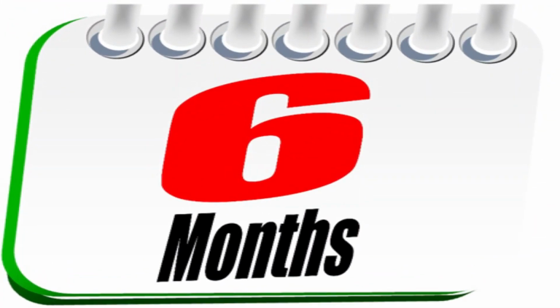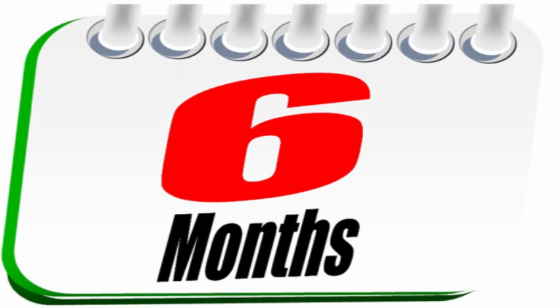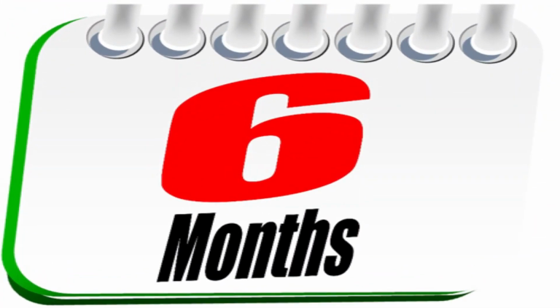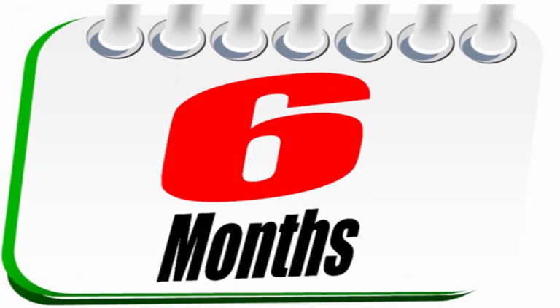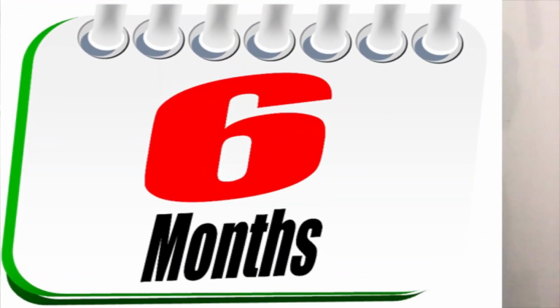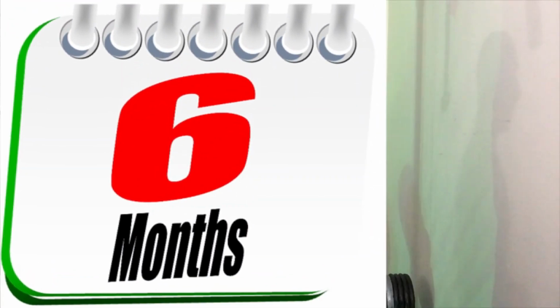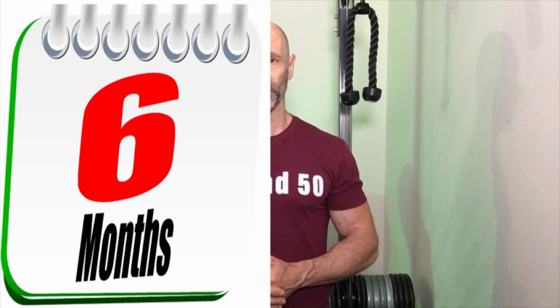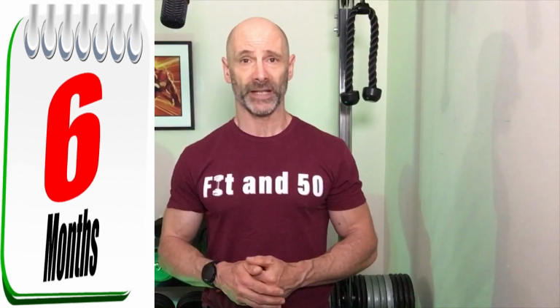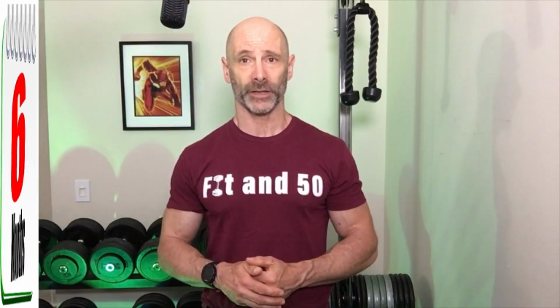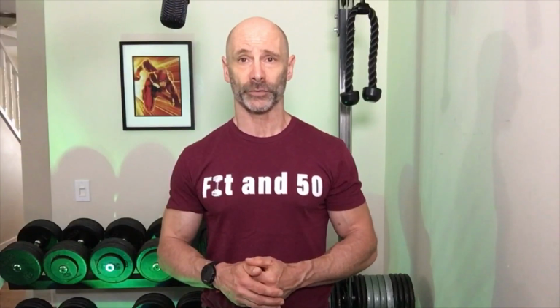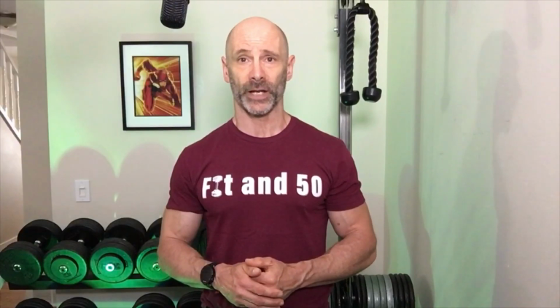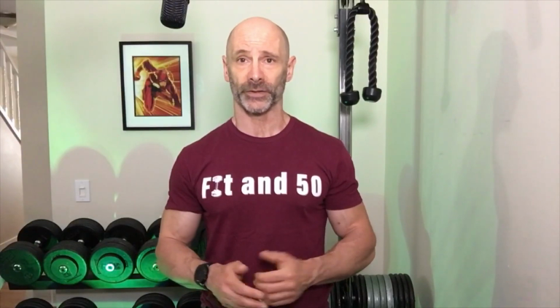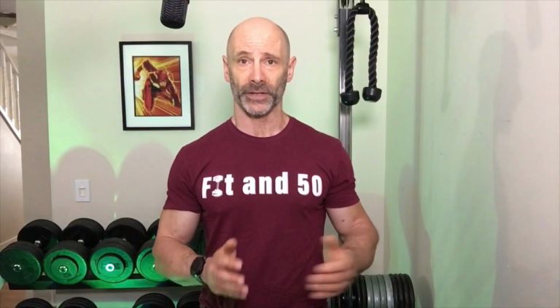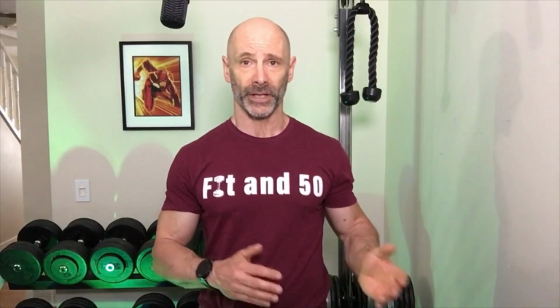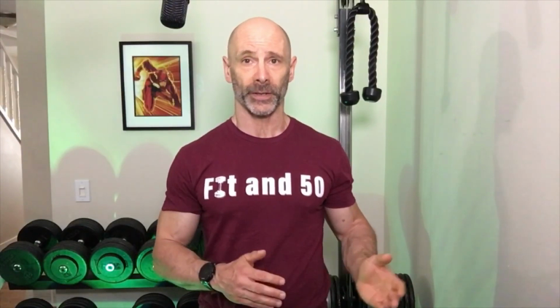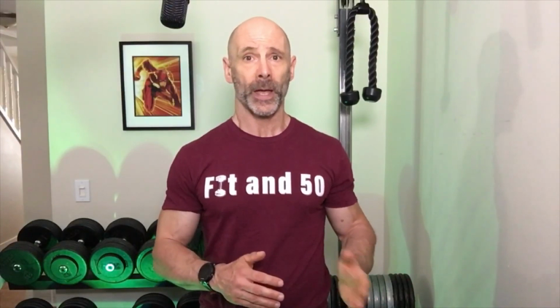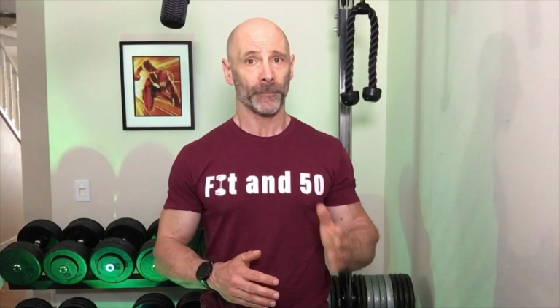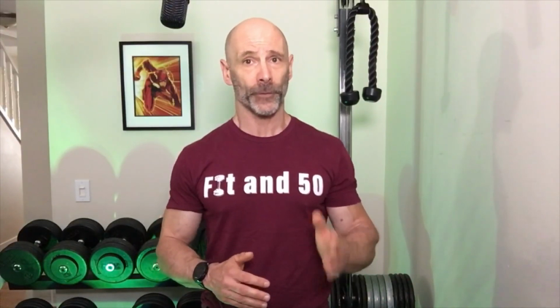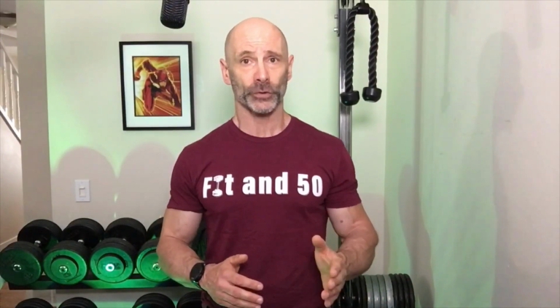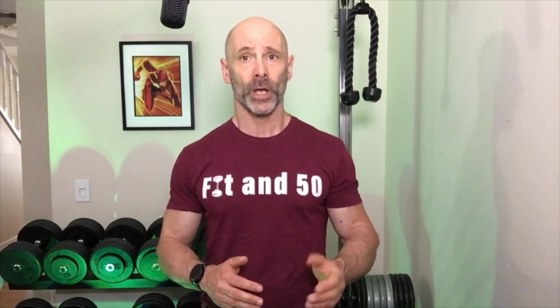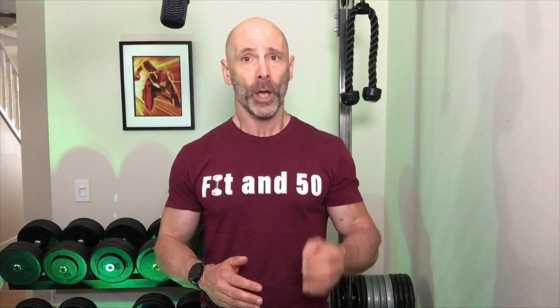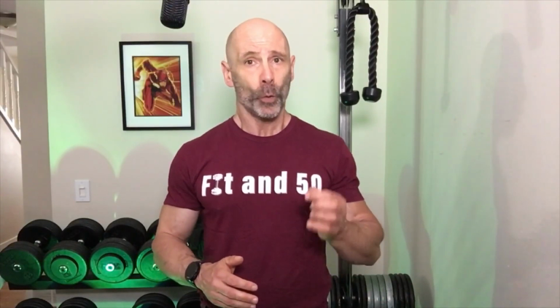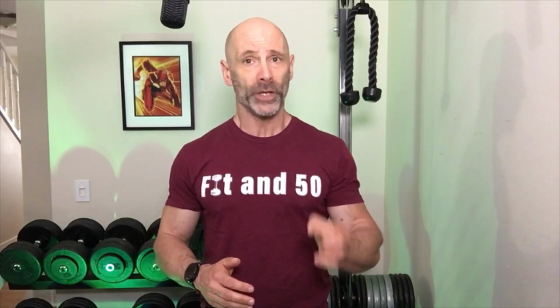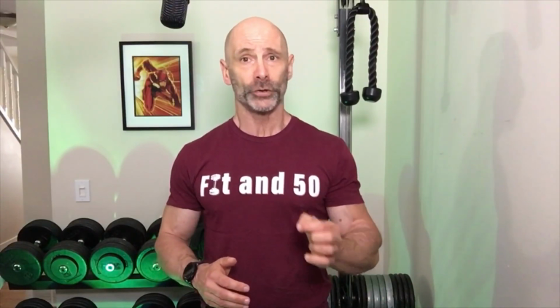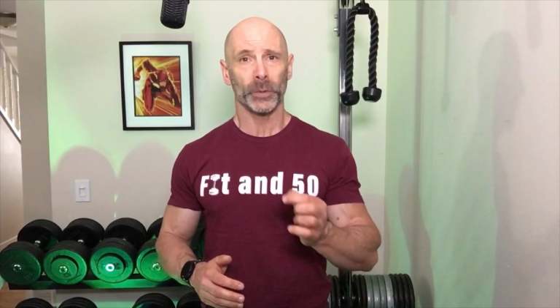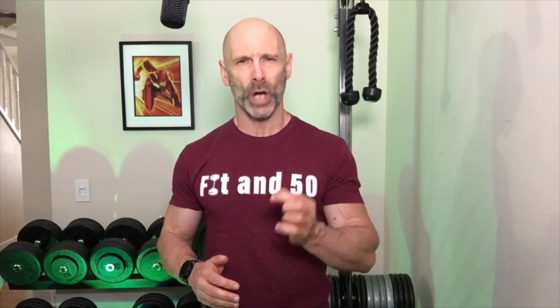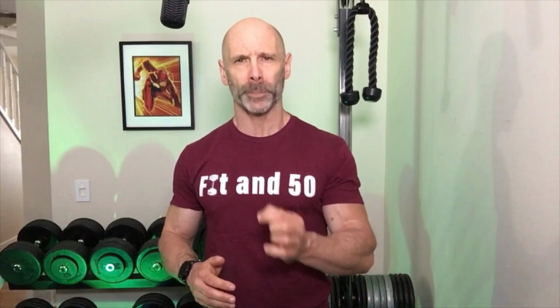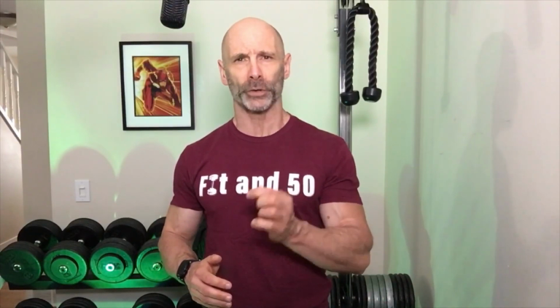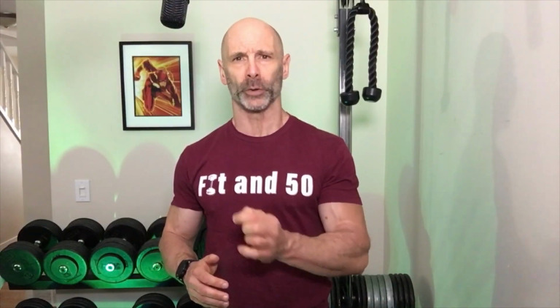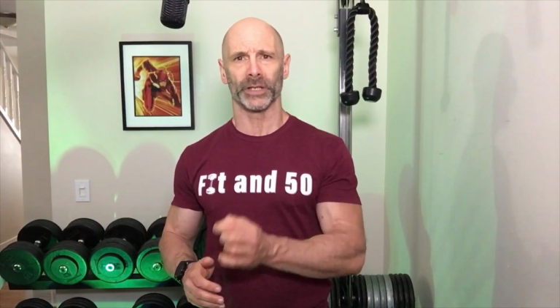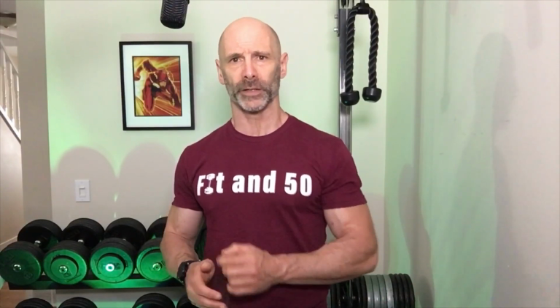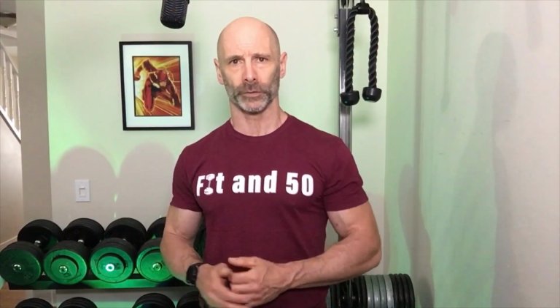Today we're going to look at the exact exercises they did. But first, when should we not be doing Kegels?